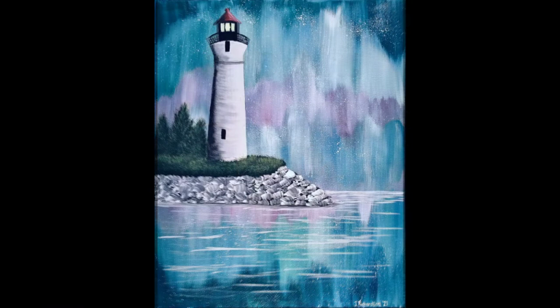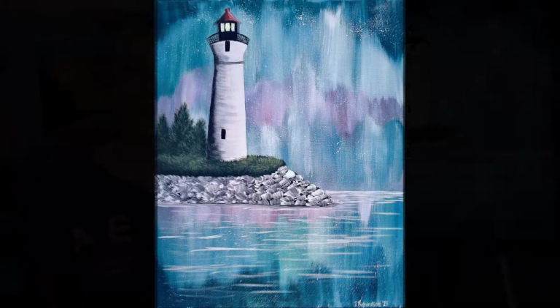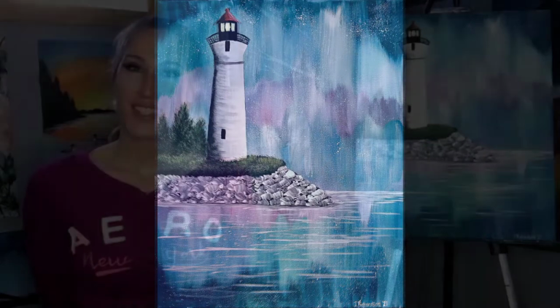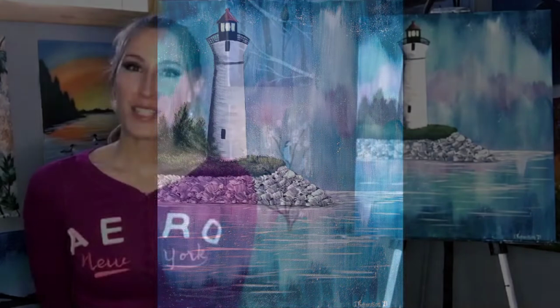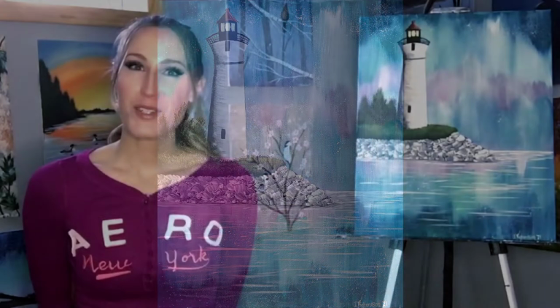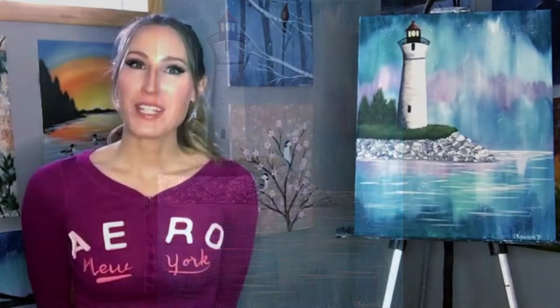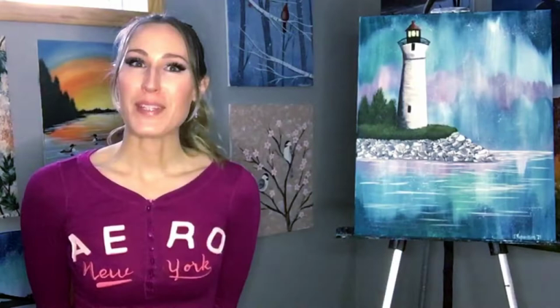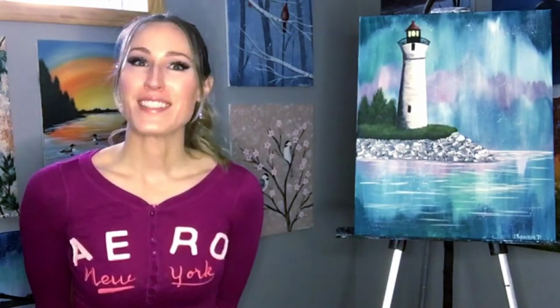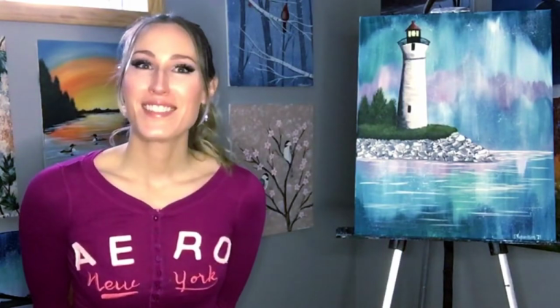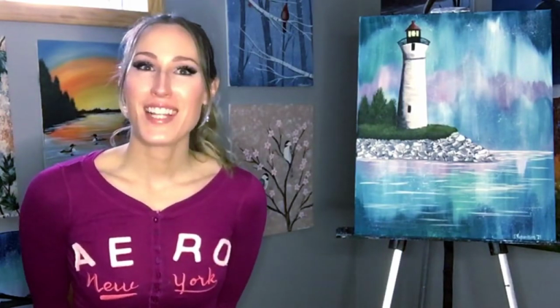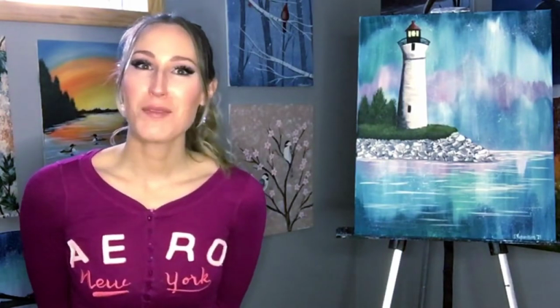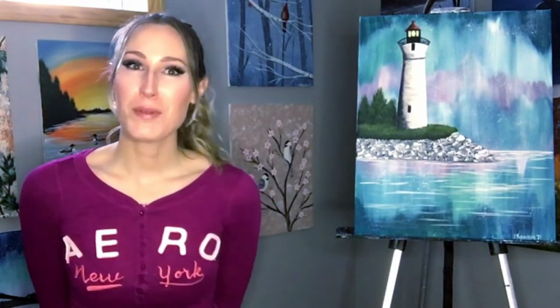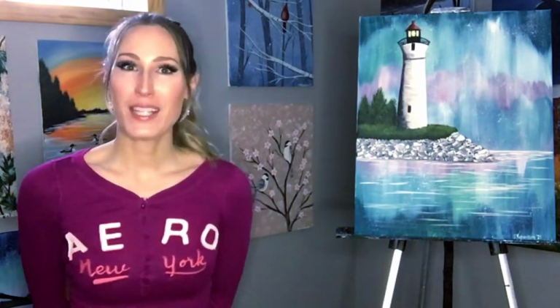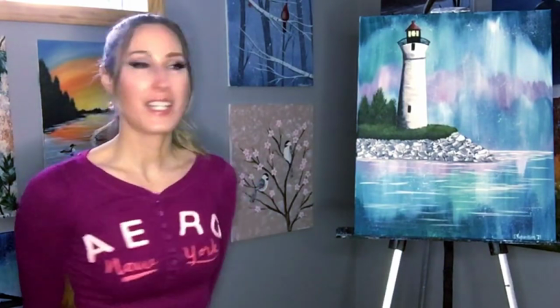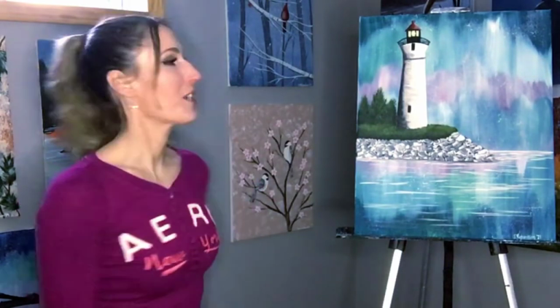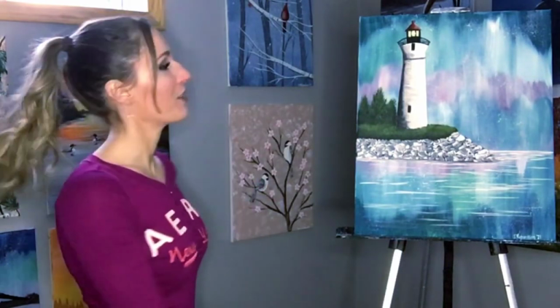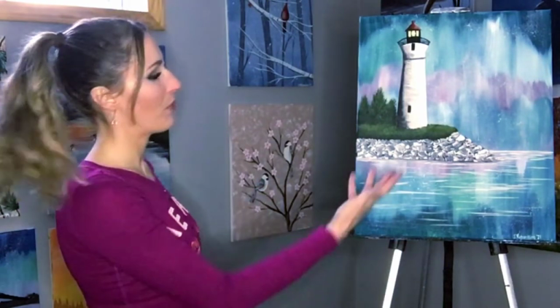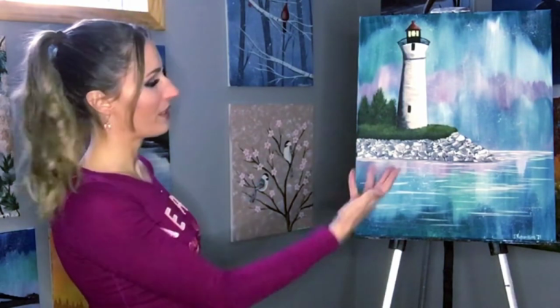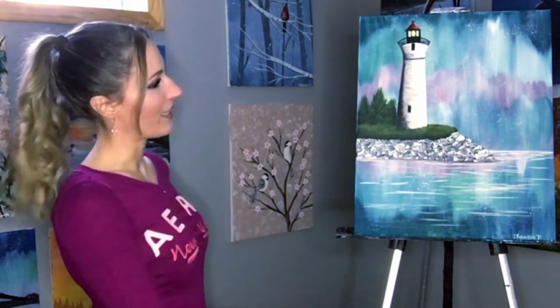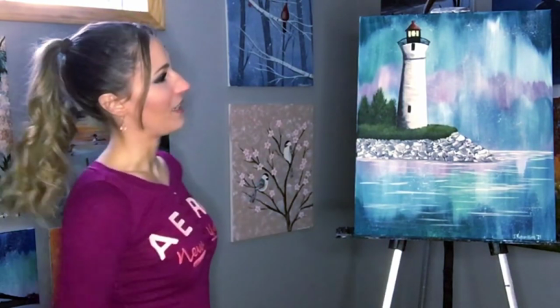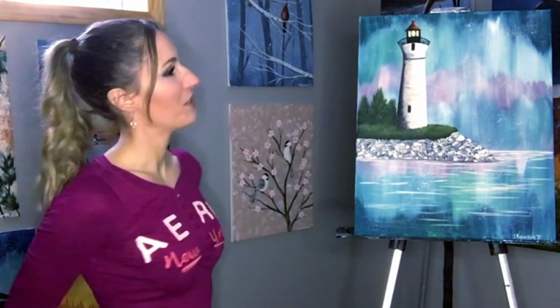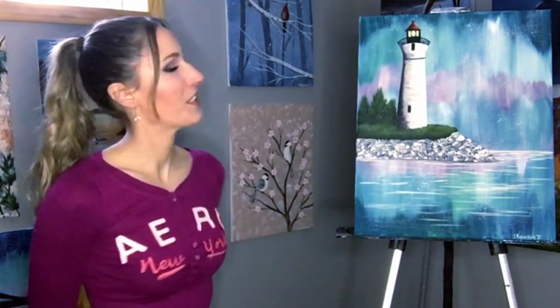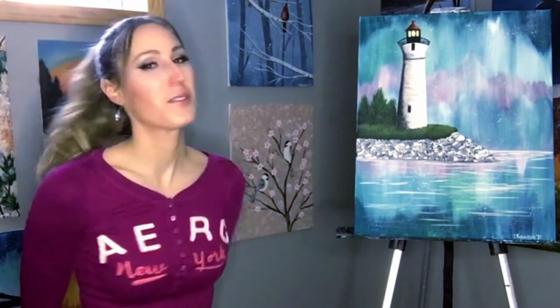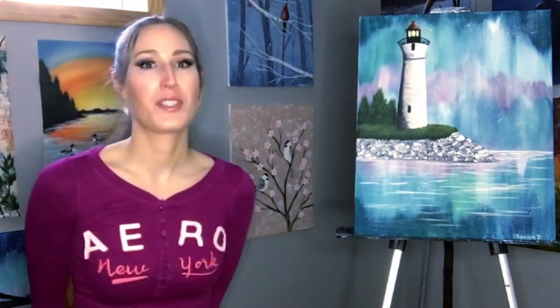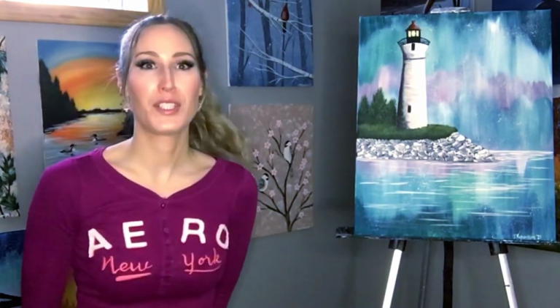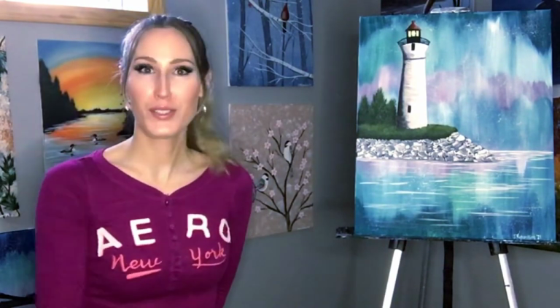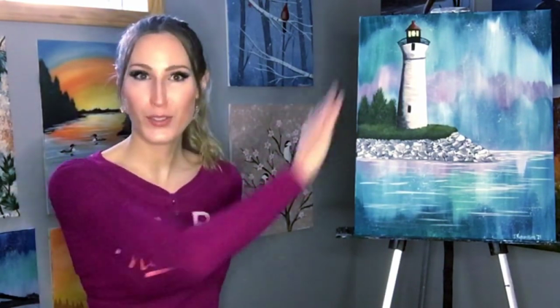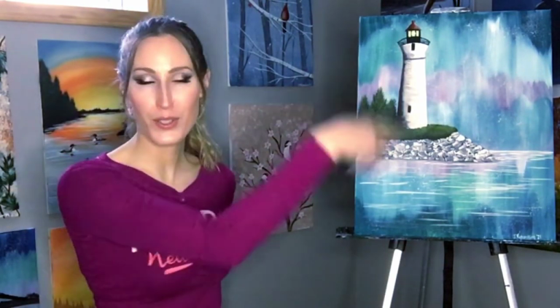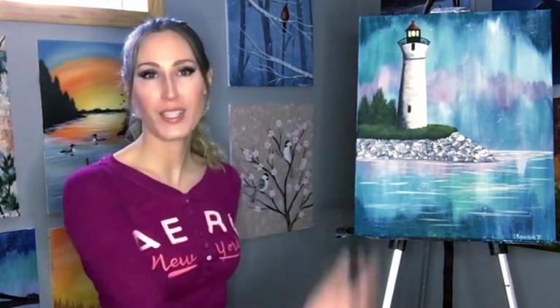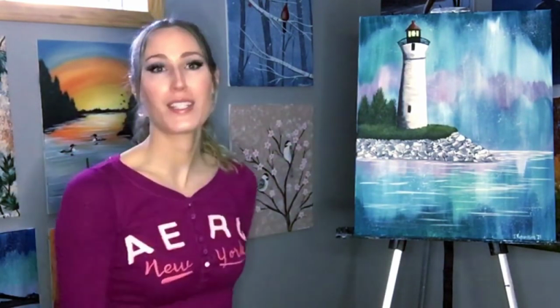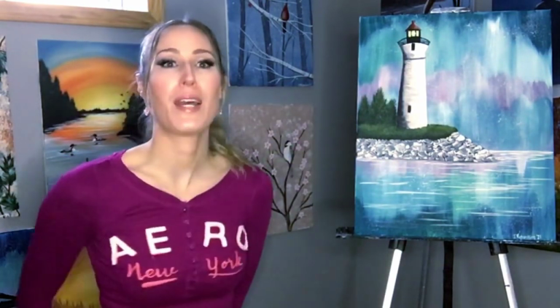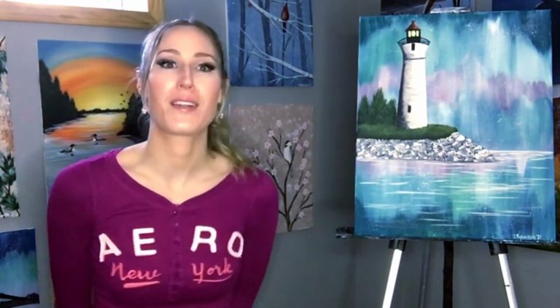Thanks for joining me. Today we'll be painting Crisp Point Lighthouse with a little Northern Lights background.